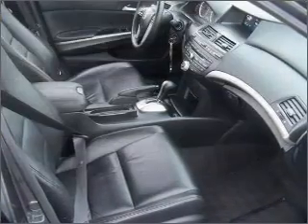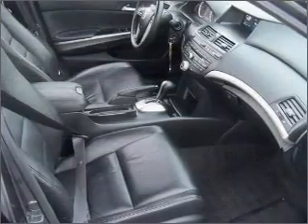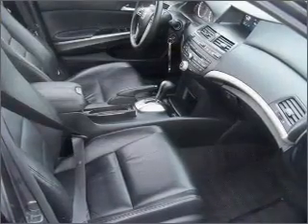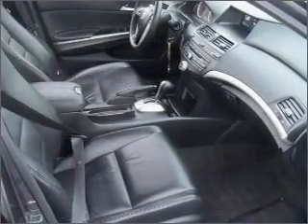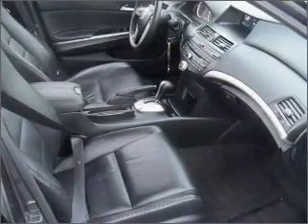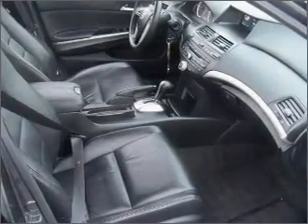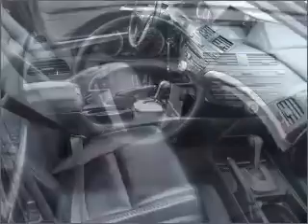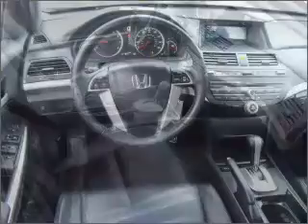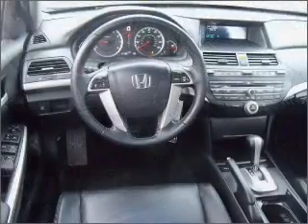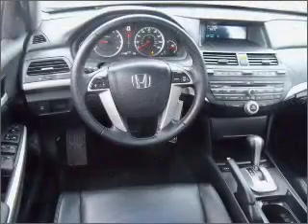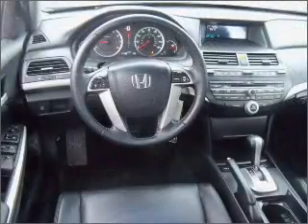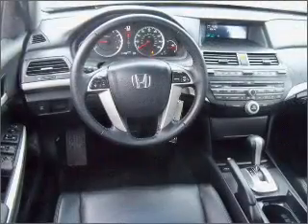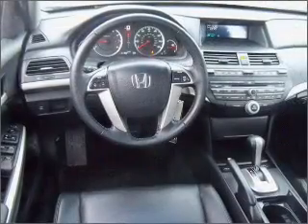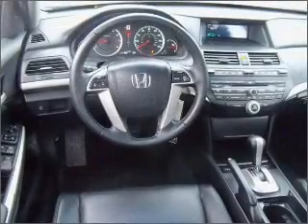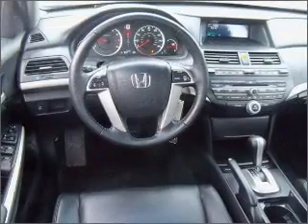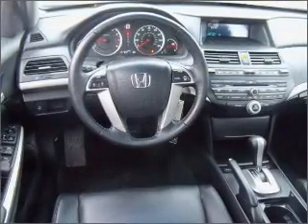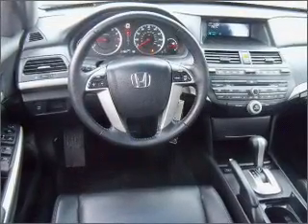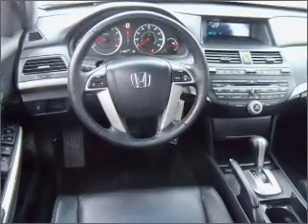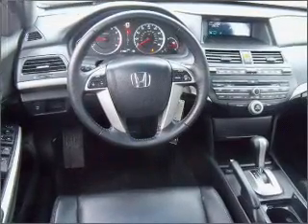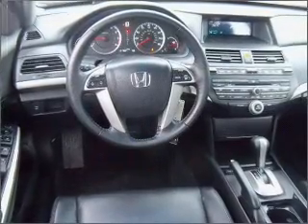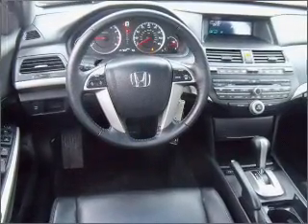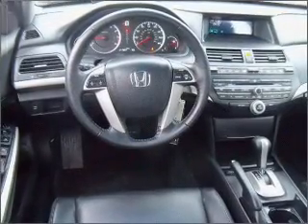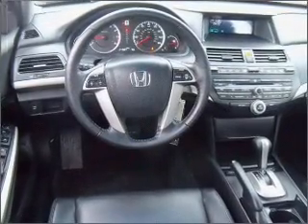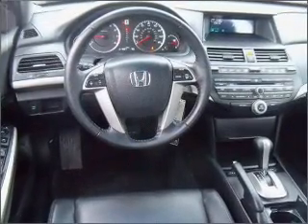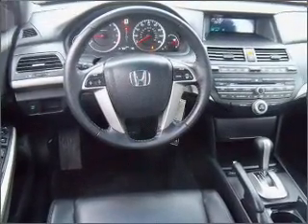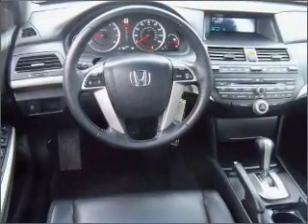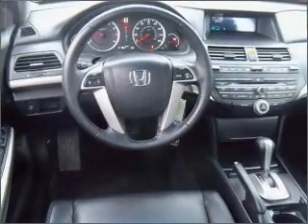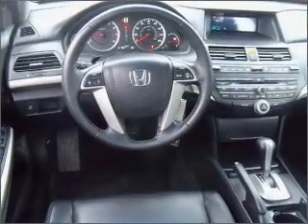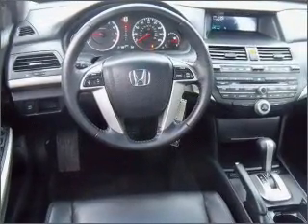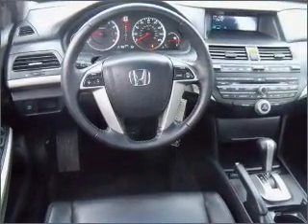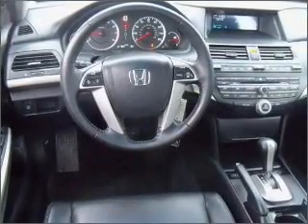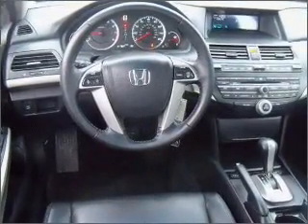Power door locks, power windows, power steering, cruise control, and alarm system.